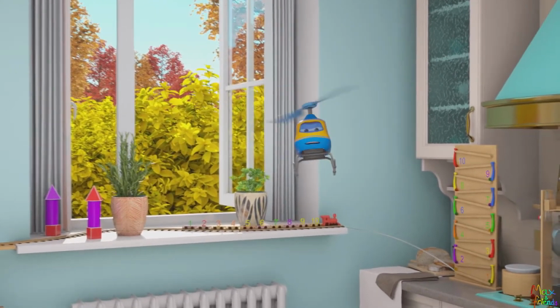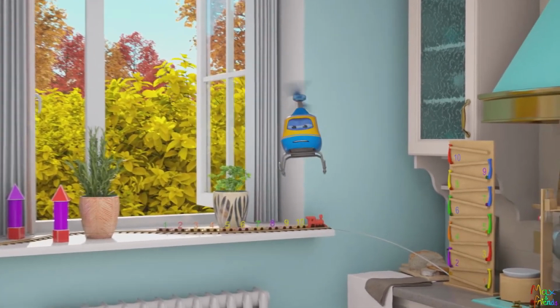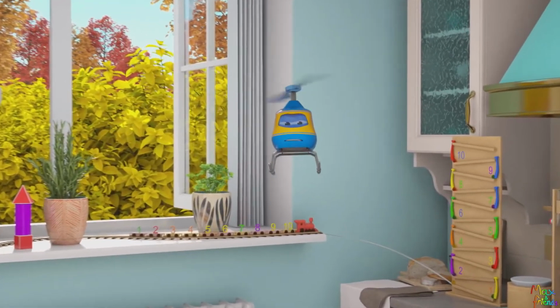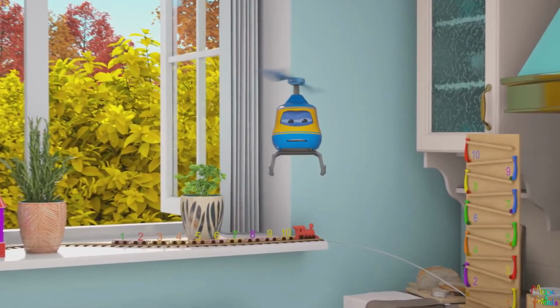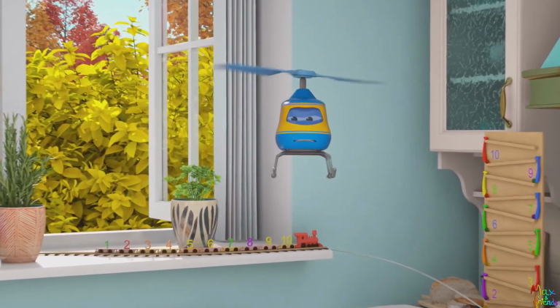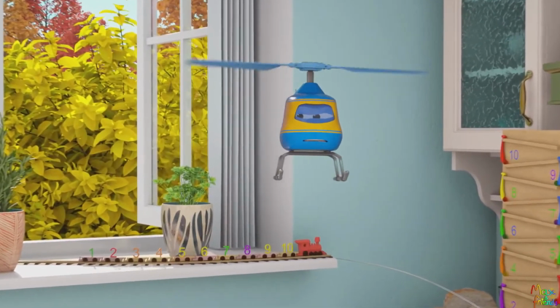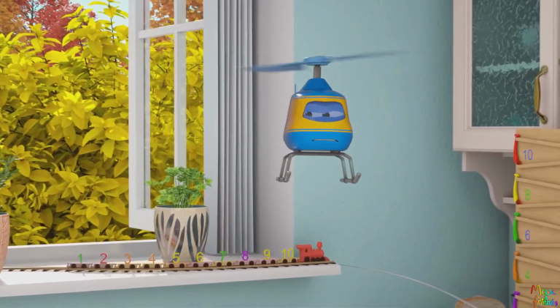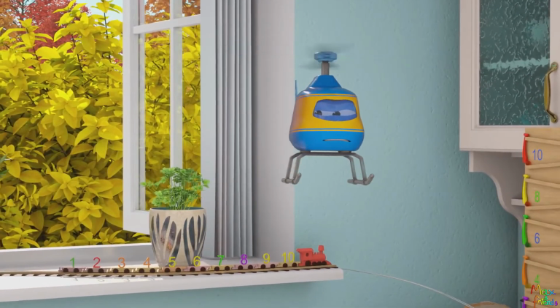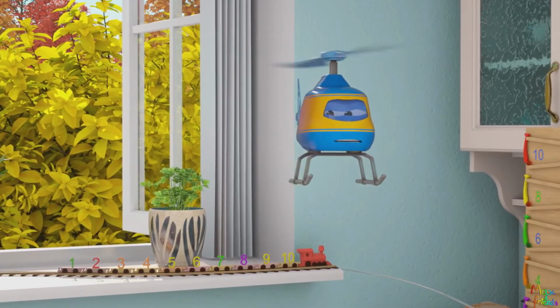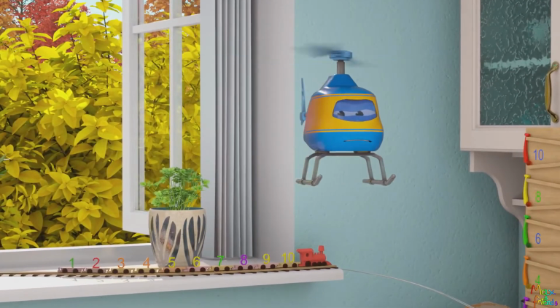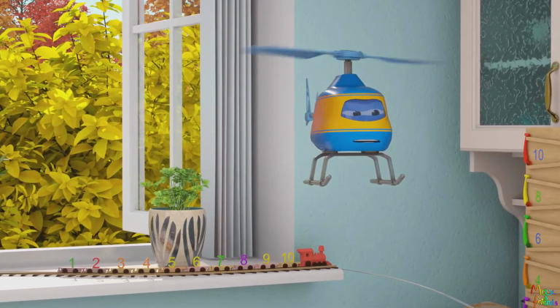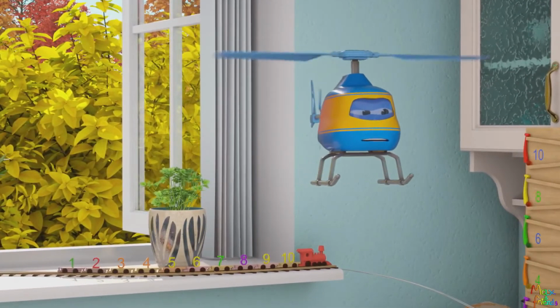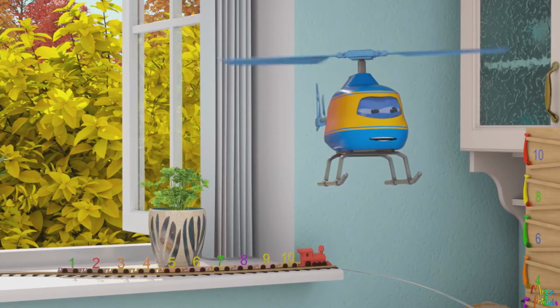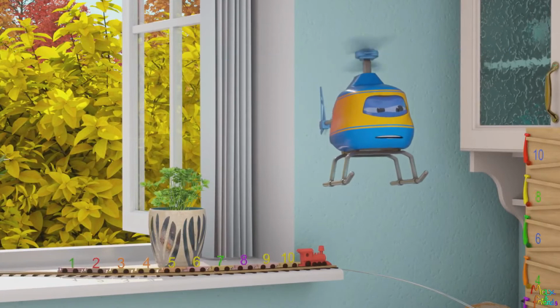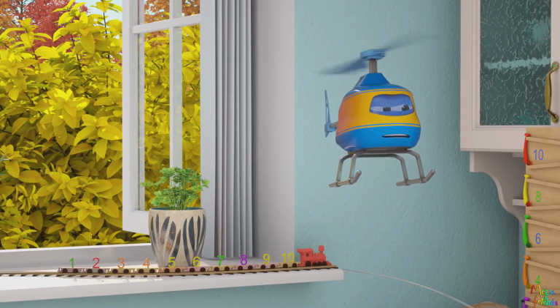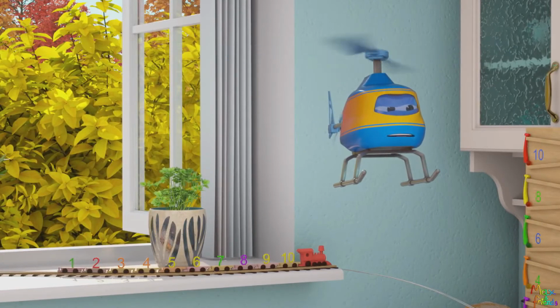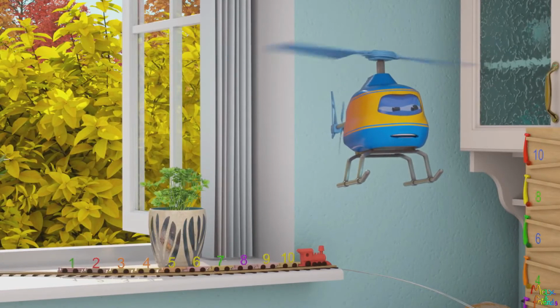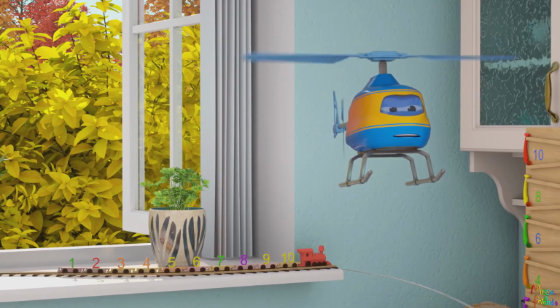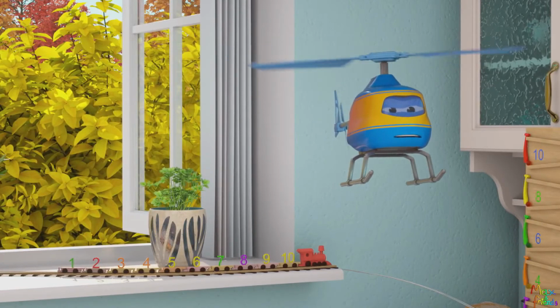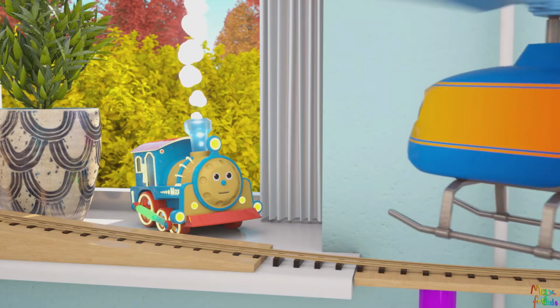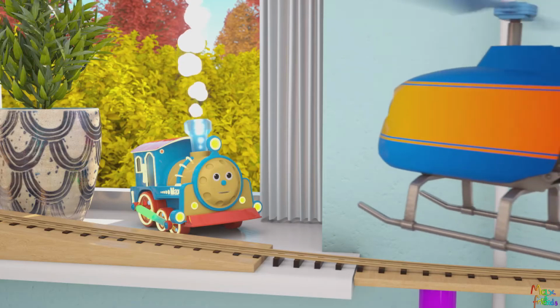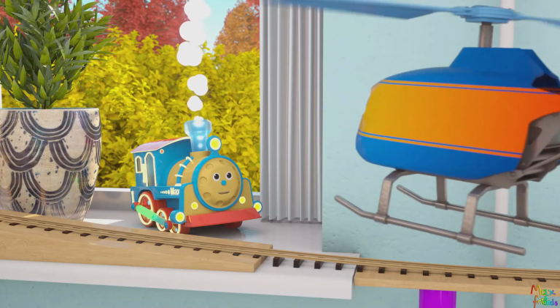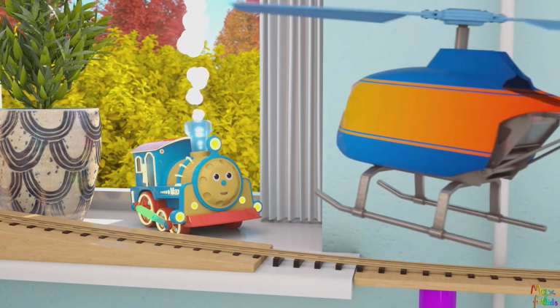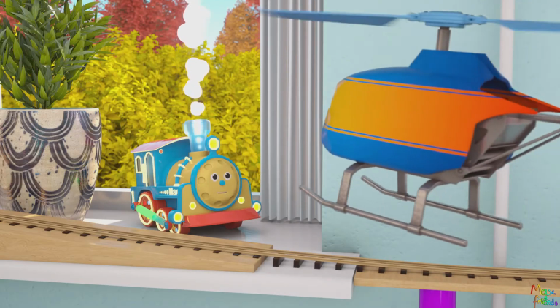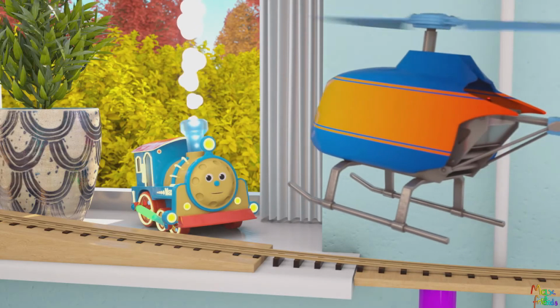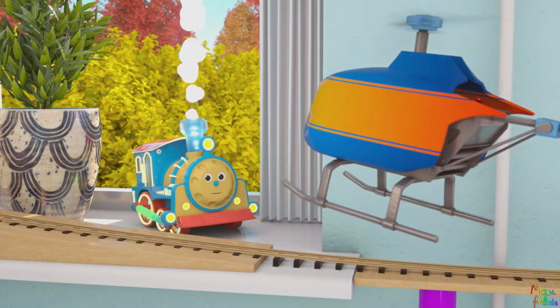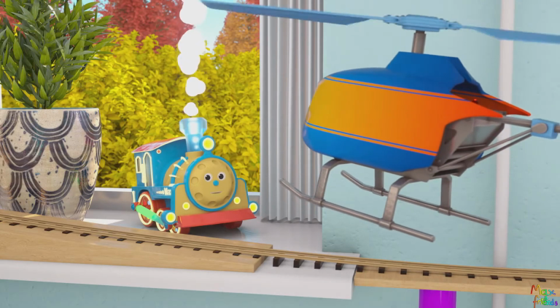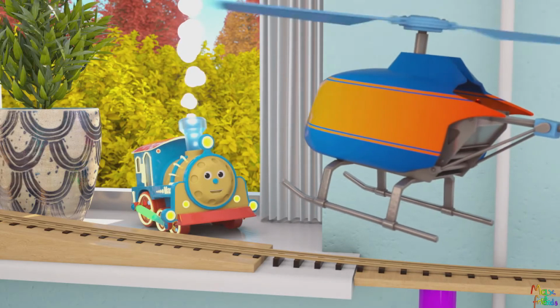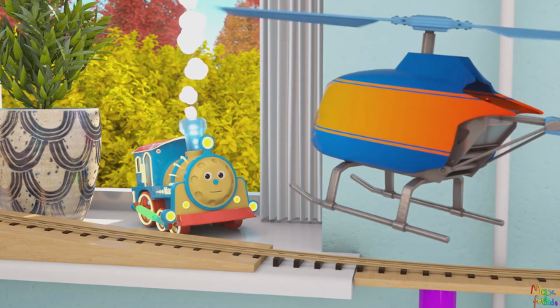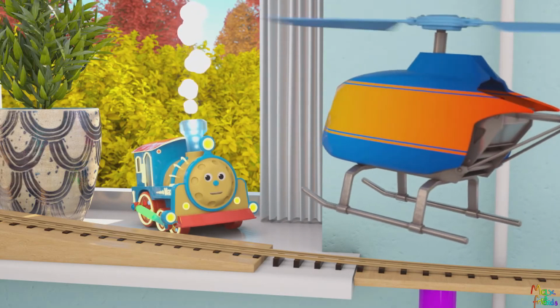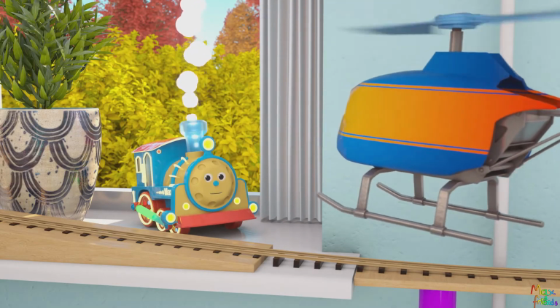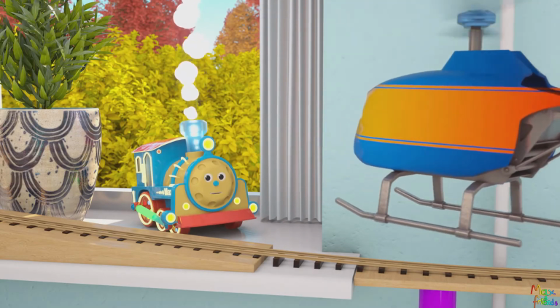Guys, I need your help. Bubble the Robot is stuck in a basketball hoop. No problem, Alex. Let's go help Bubble.